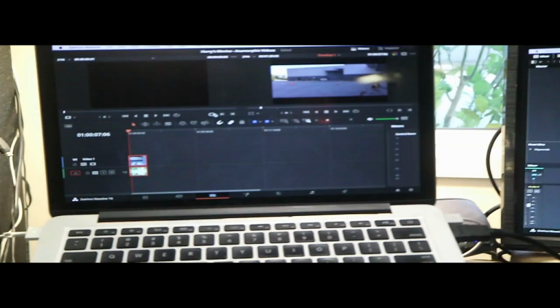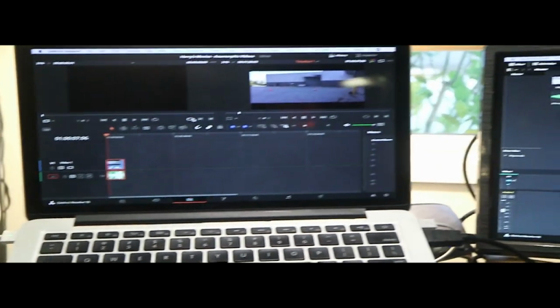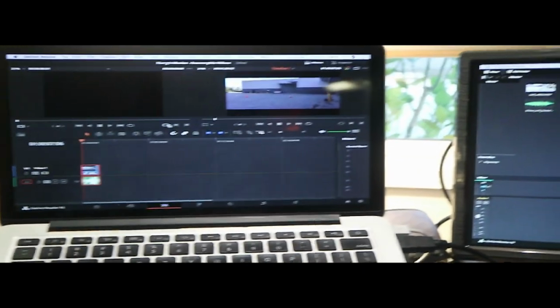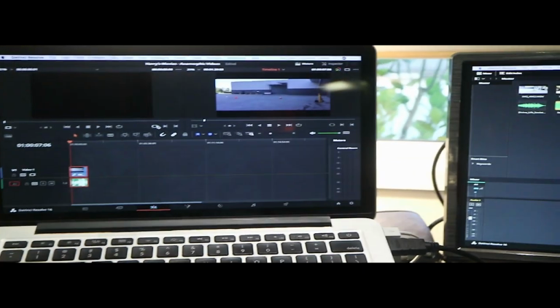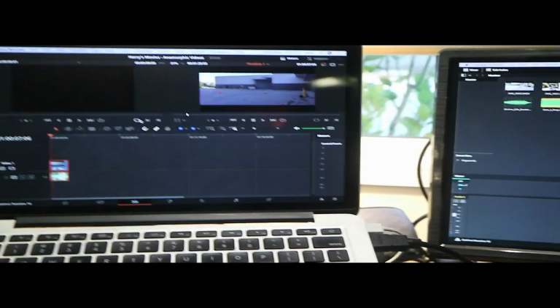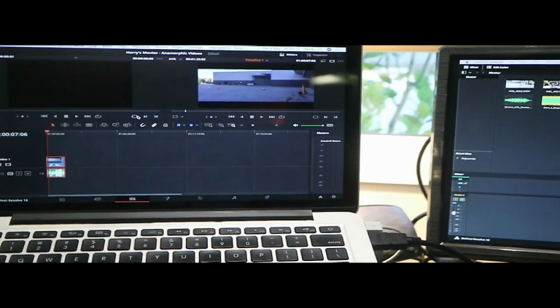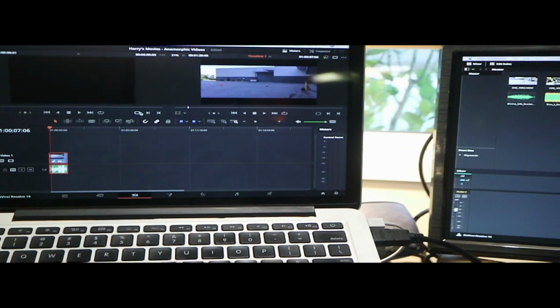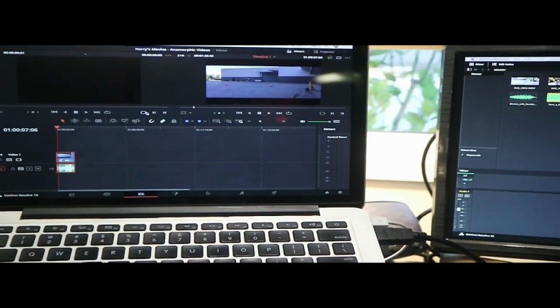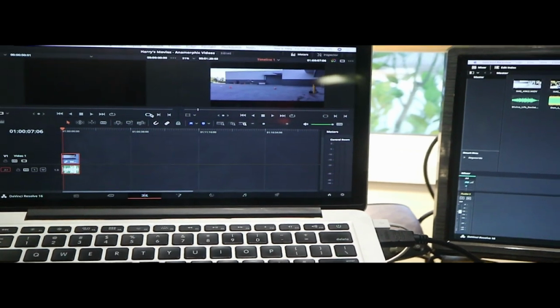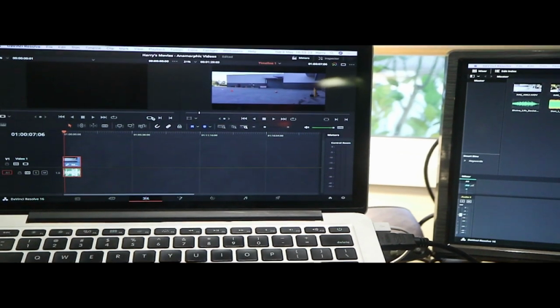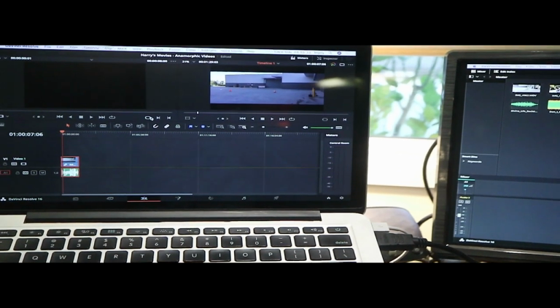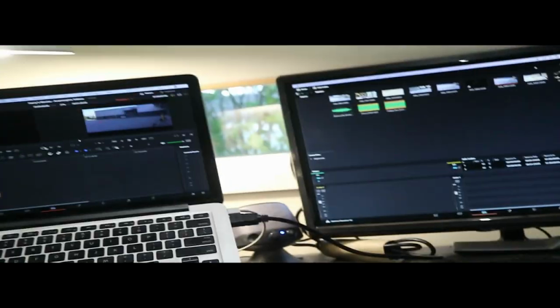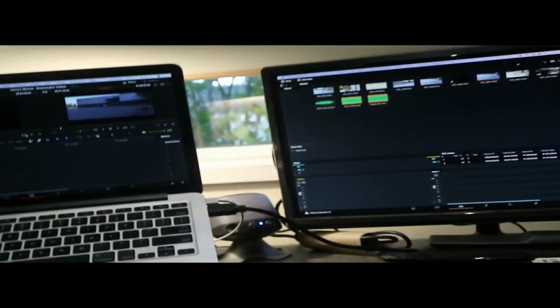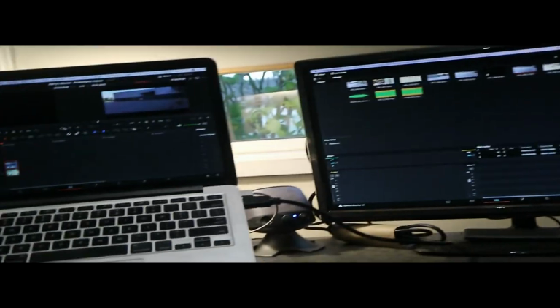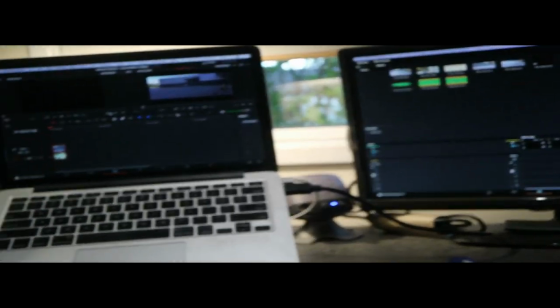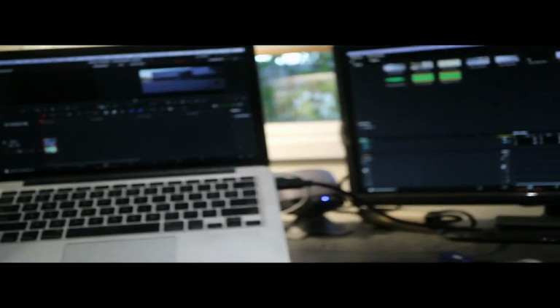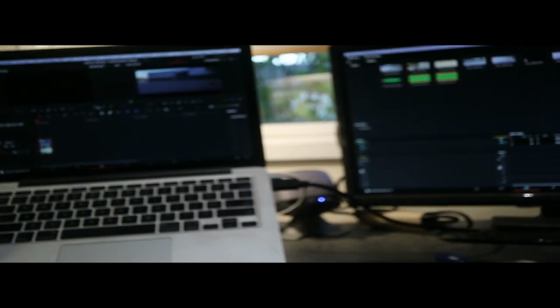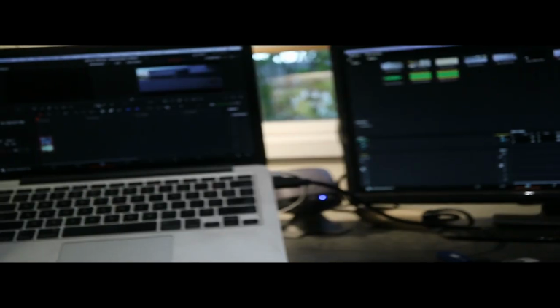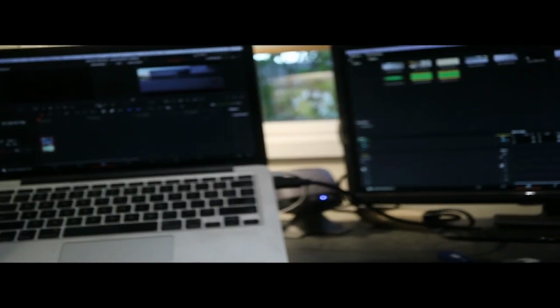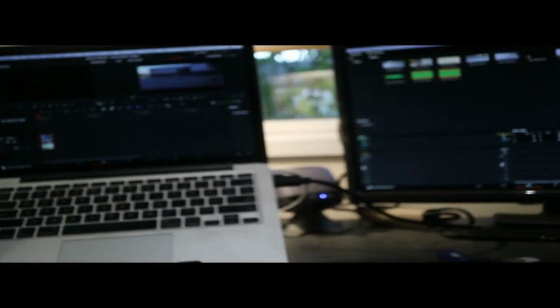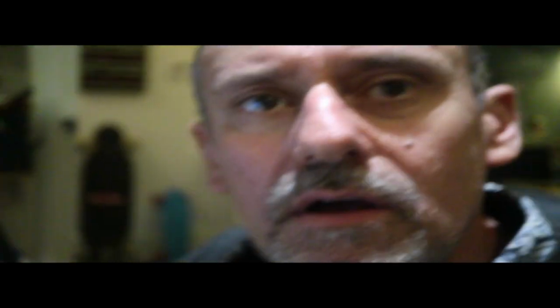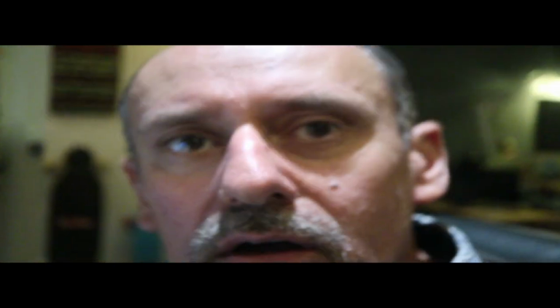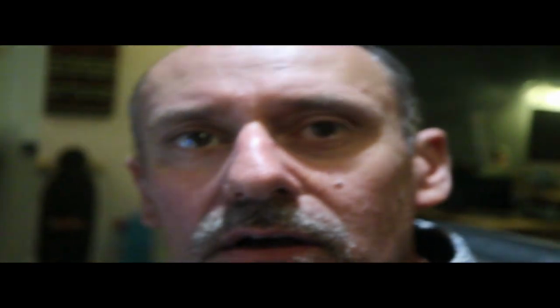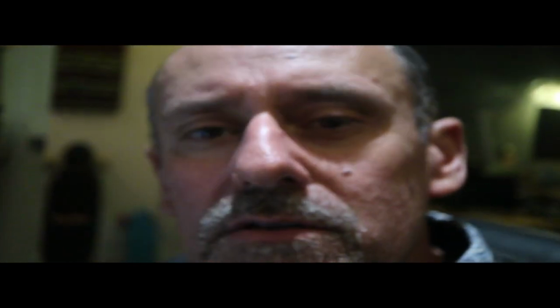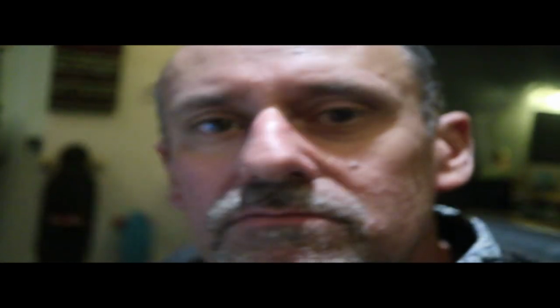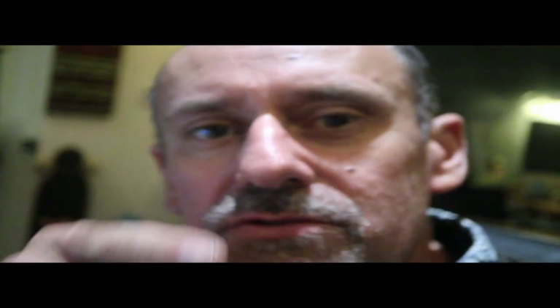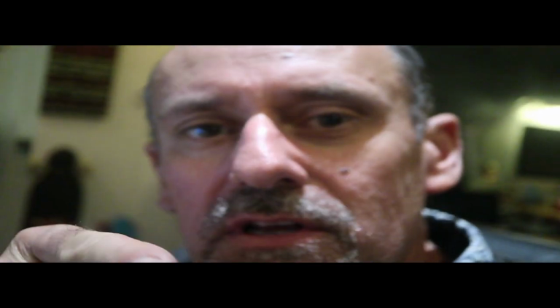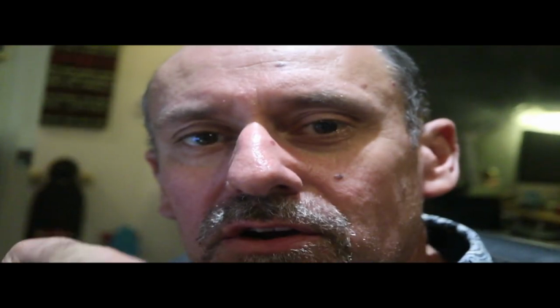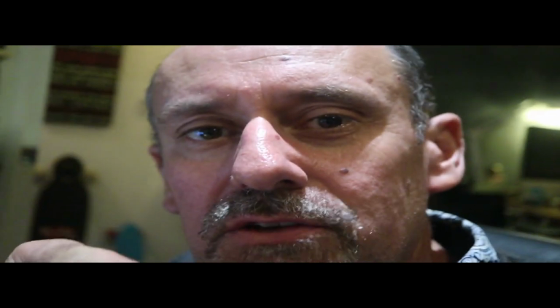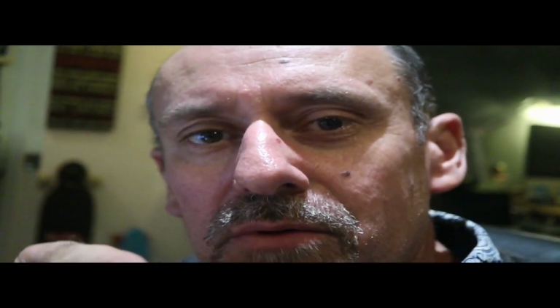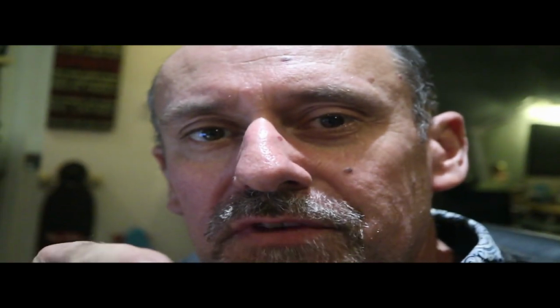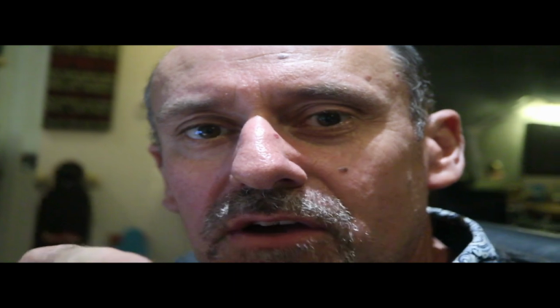Working on updating a vlog — I need two screens for this. Just realized I've got to do one more video.